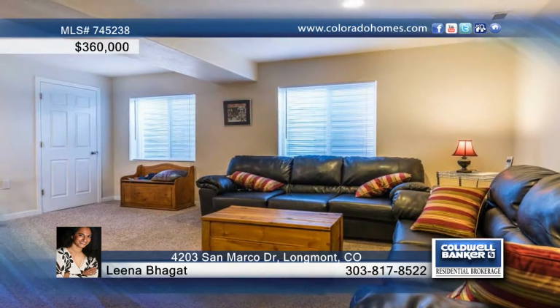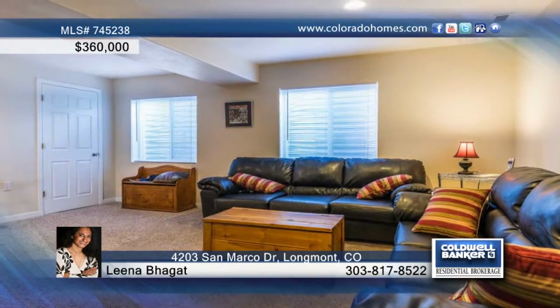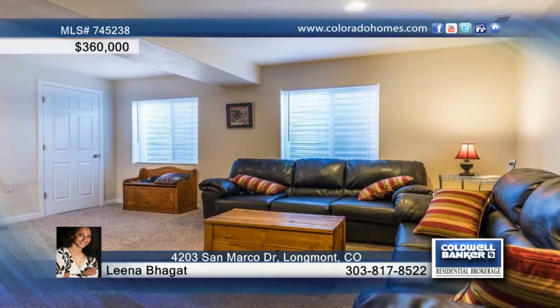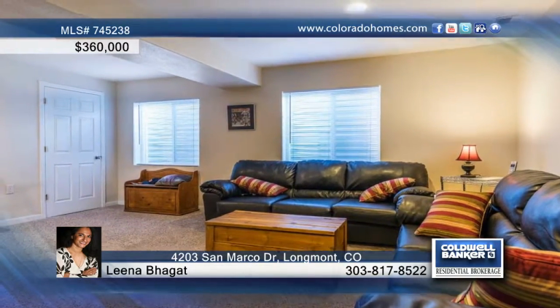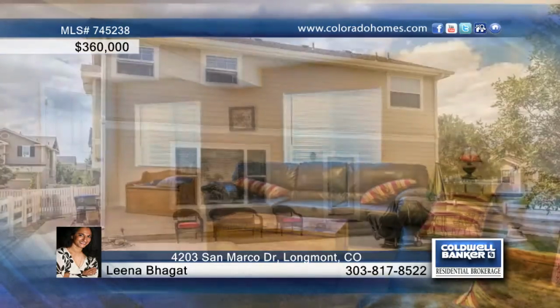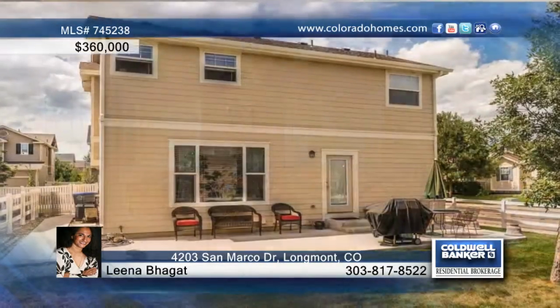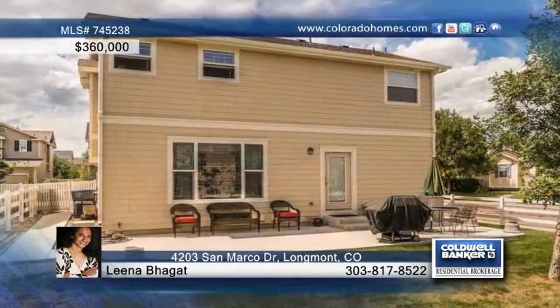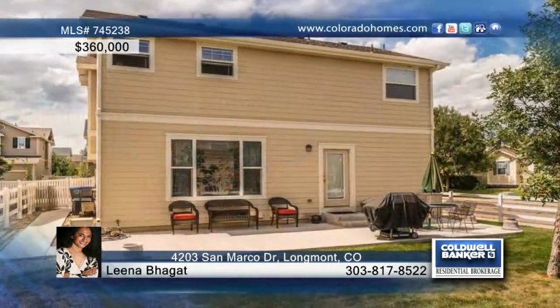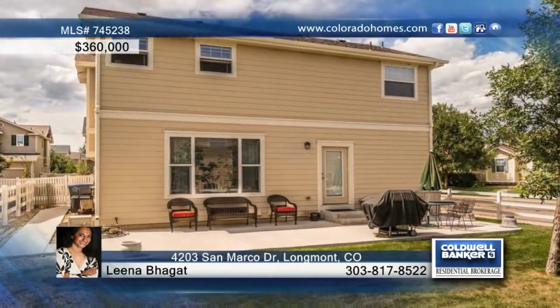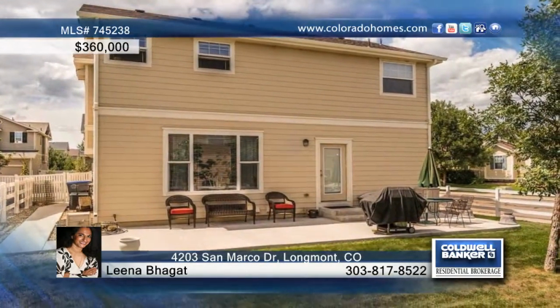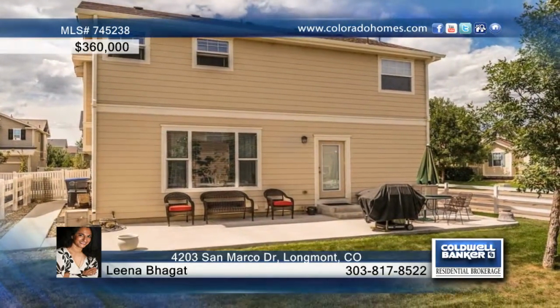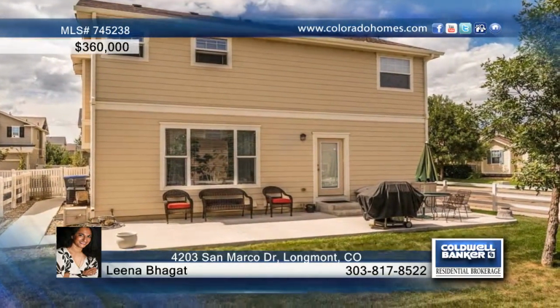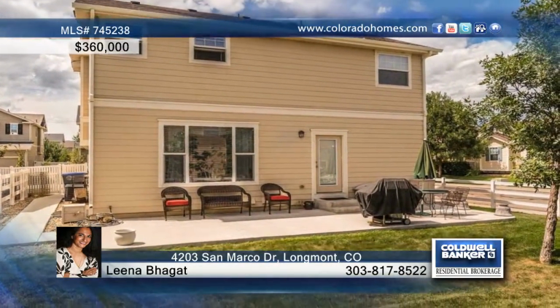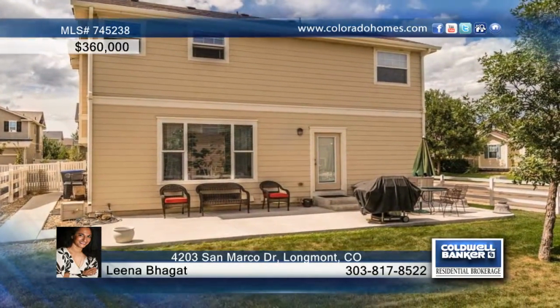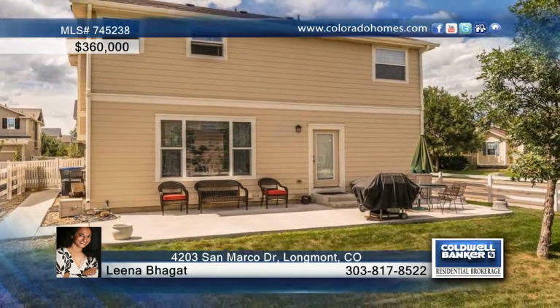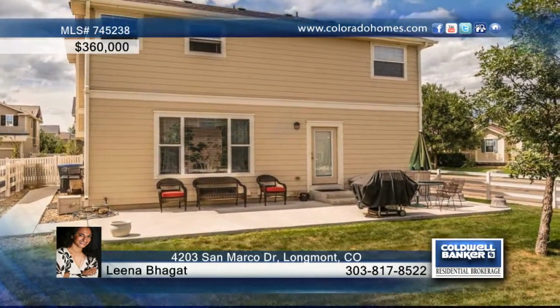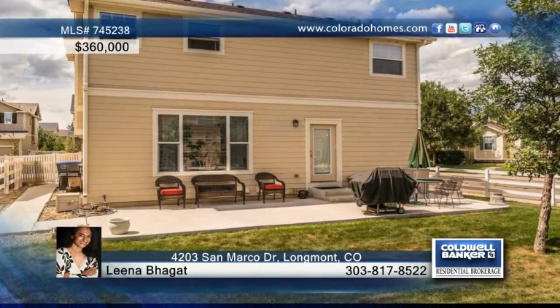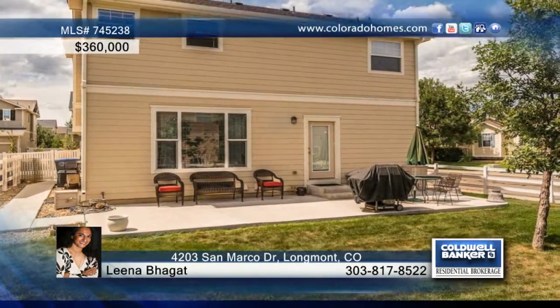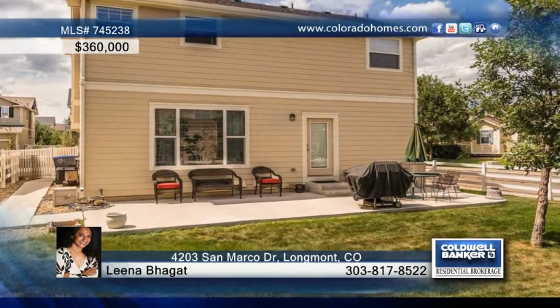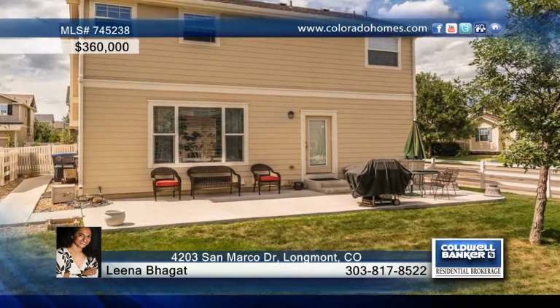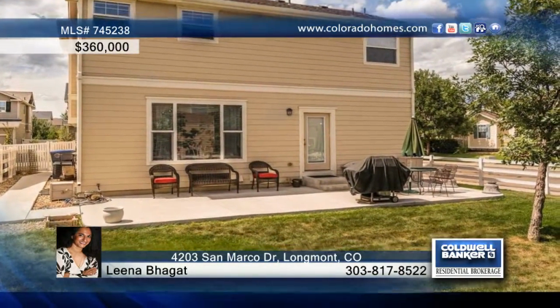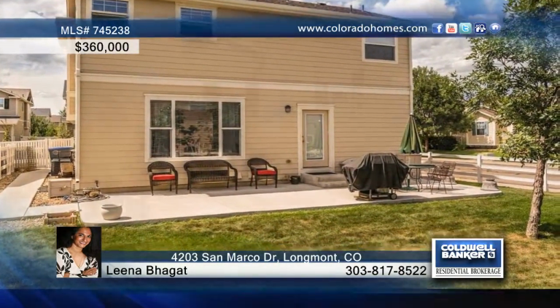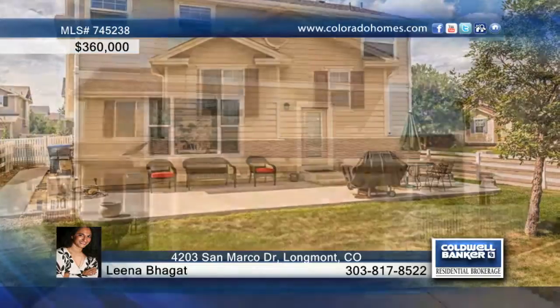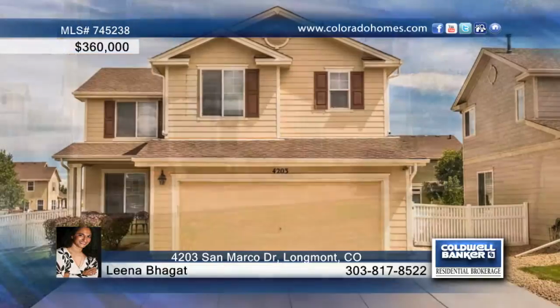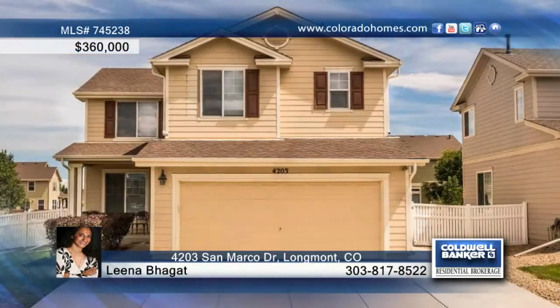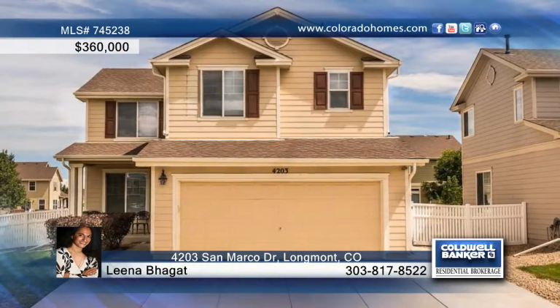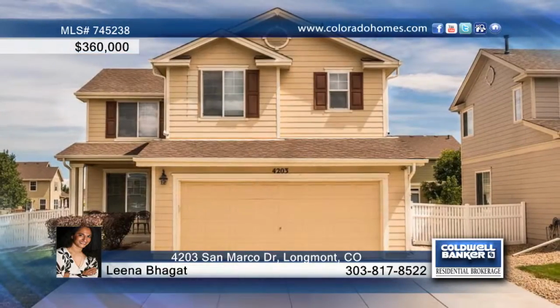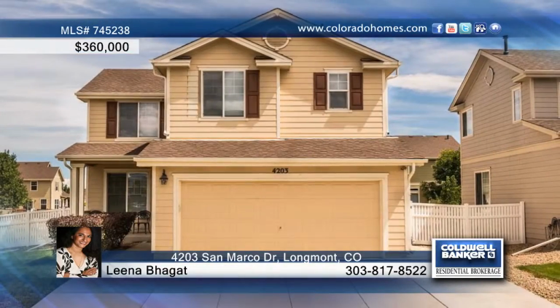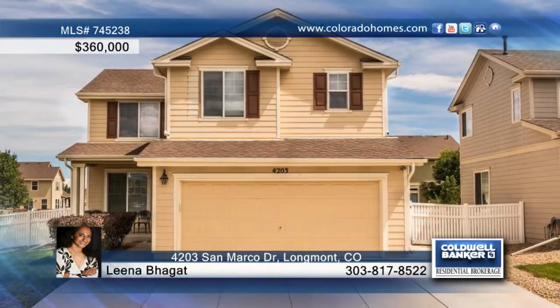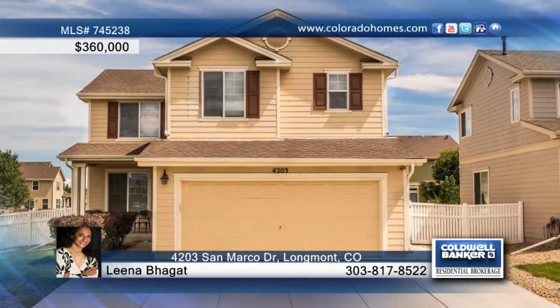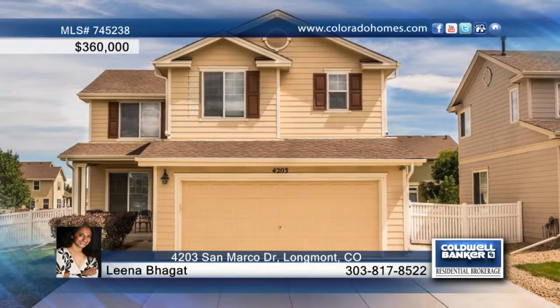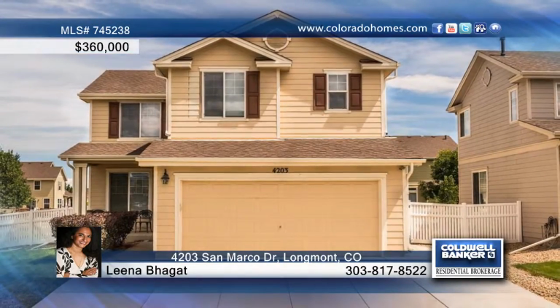Enjoy a private fenced yard with concrete patio, great for entertaining. Contact Lena Baguette to find out more.